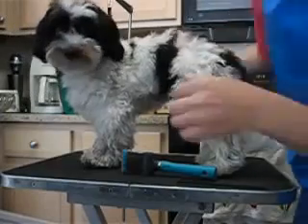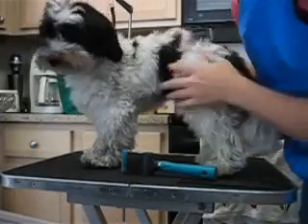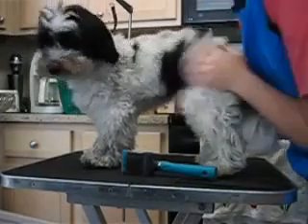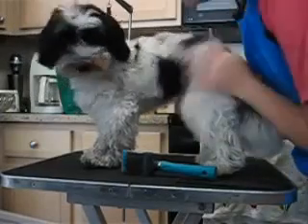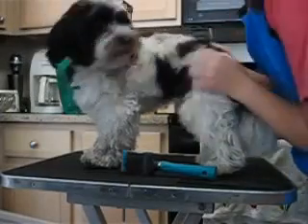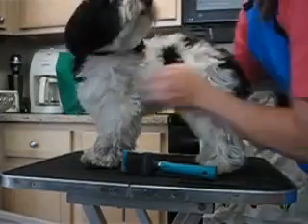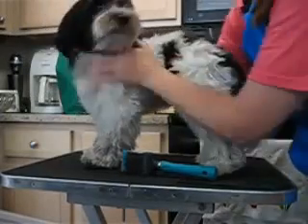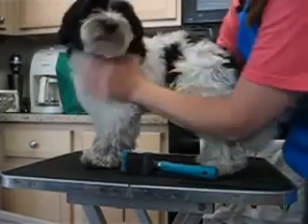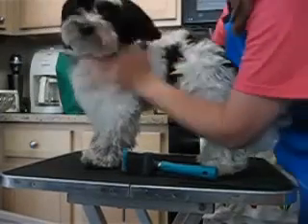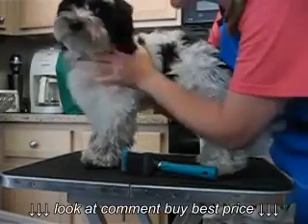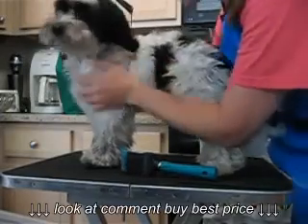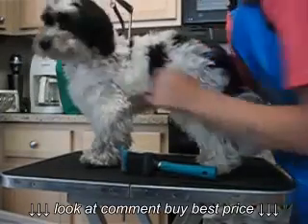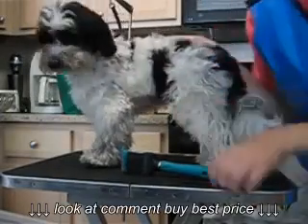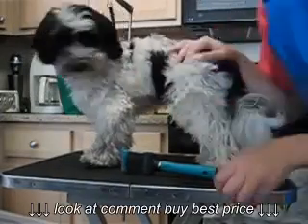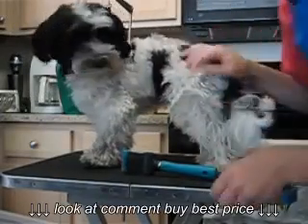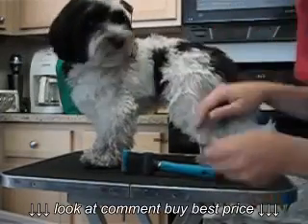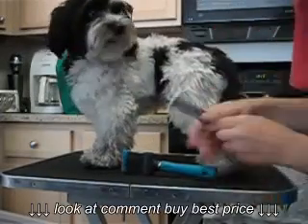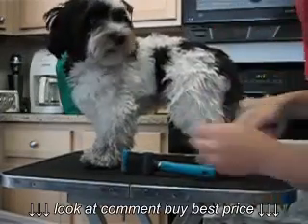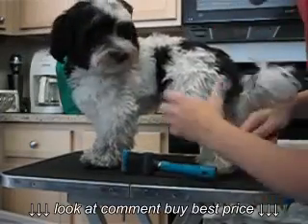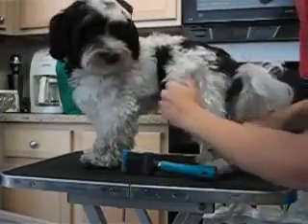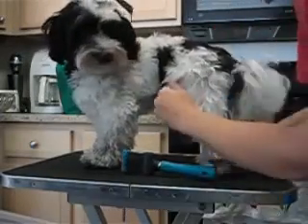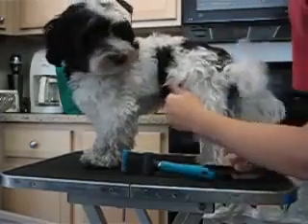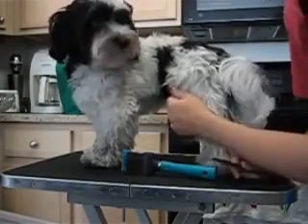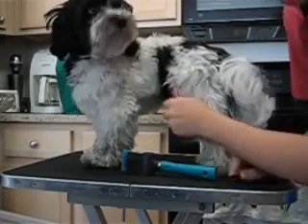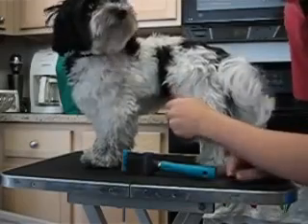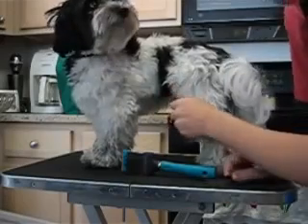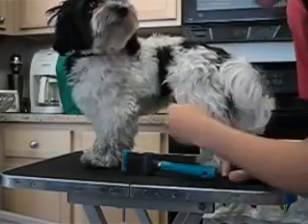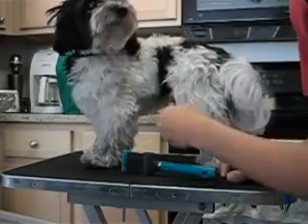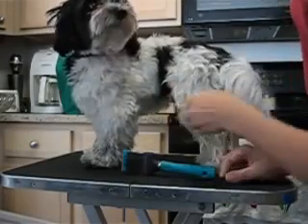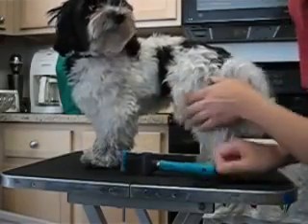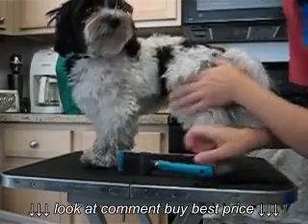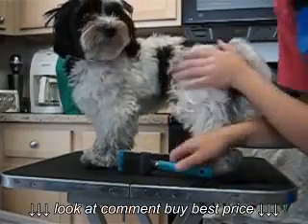Hello, this is my buddy Leo. Hi Leo. I'm Chrissy from Happy Critters, and I'm going to just quickly show you how to brush.